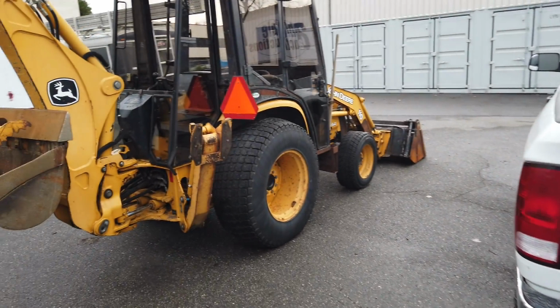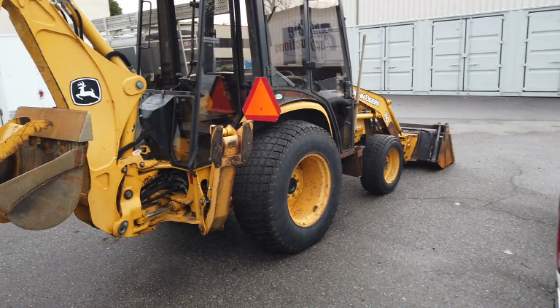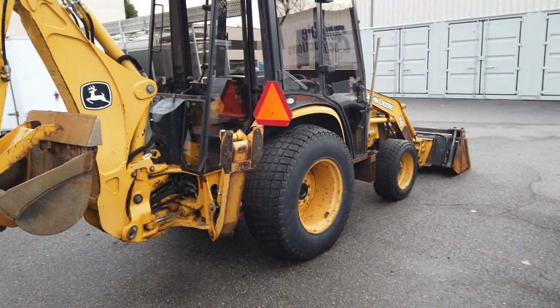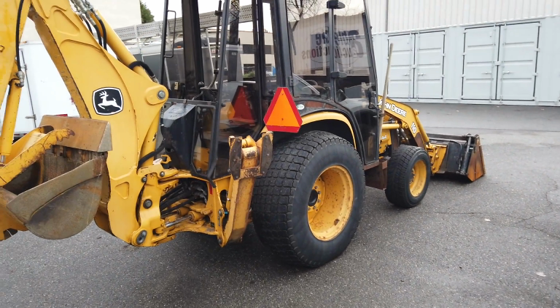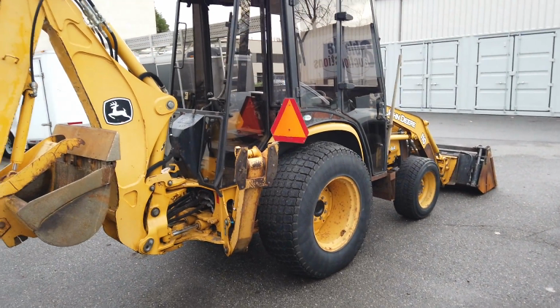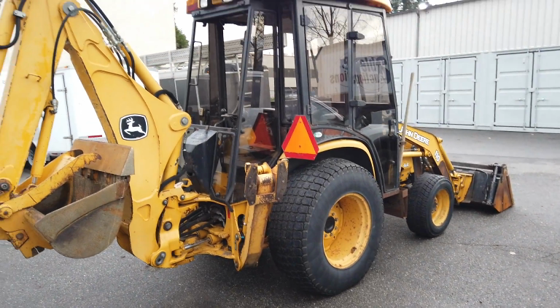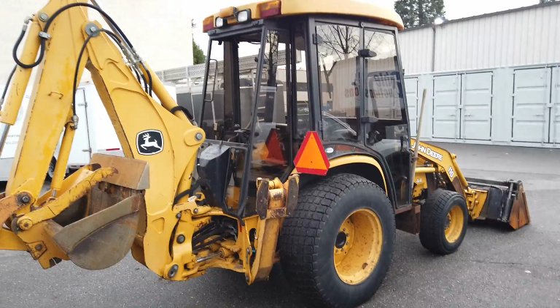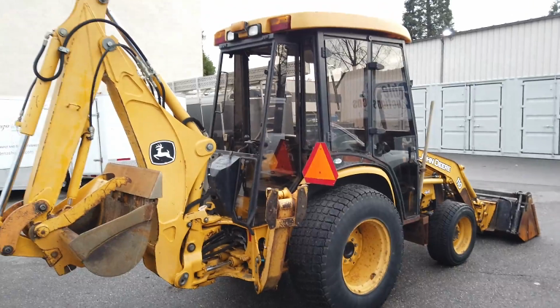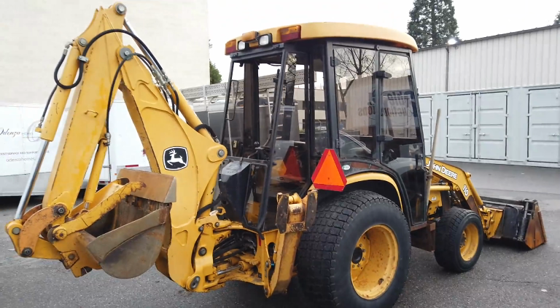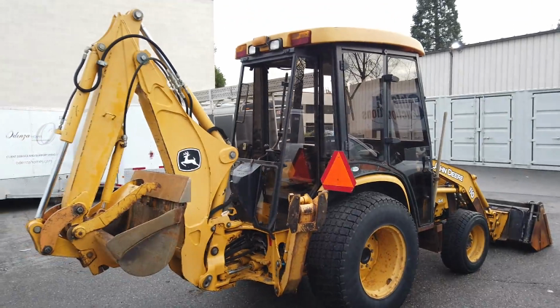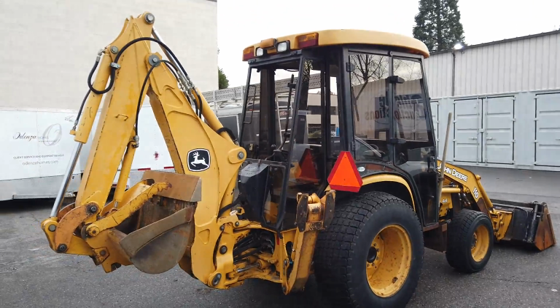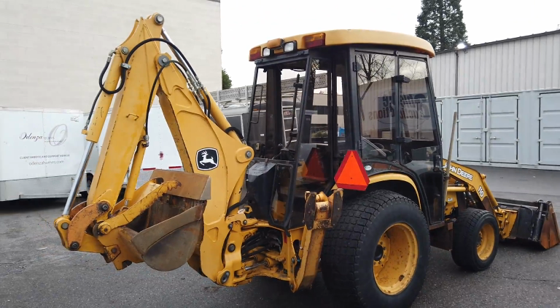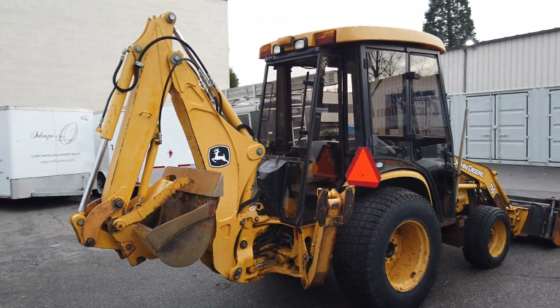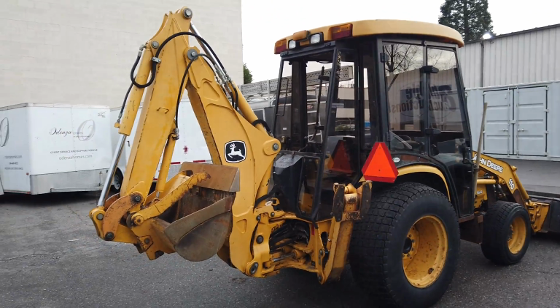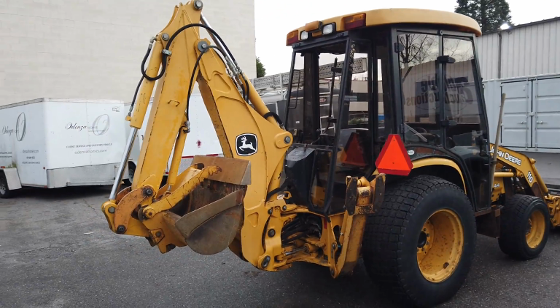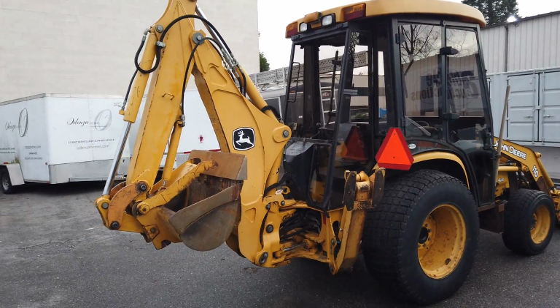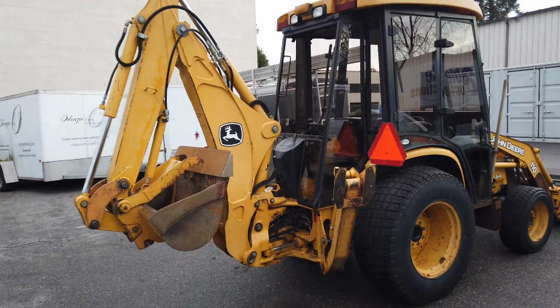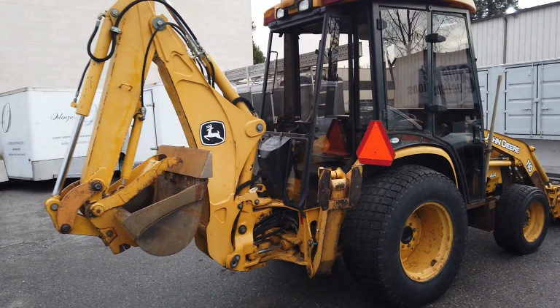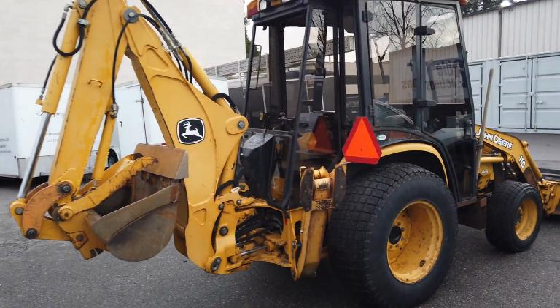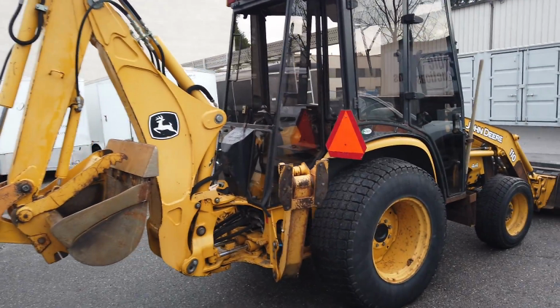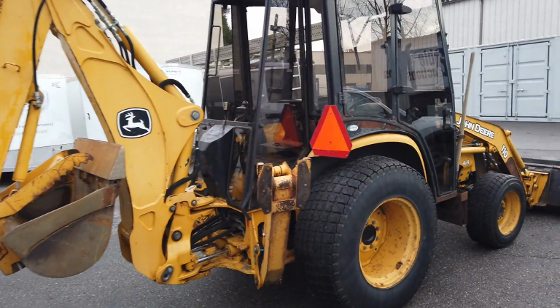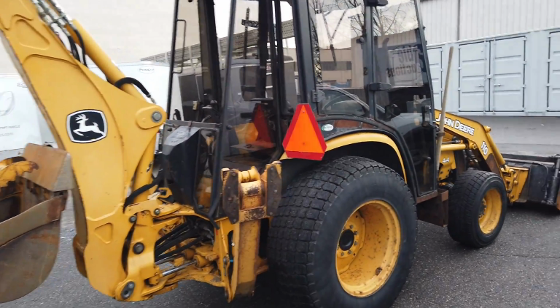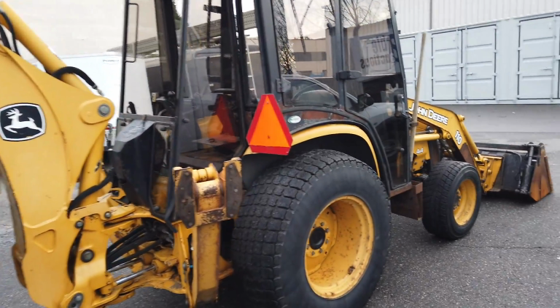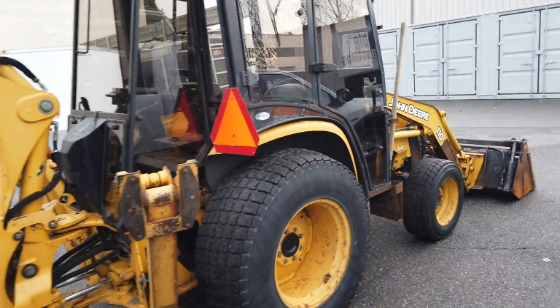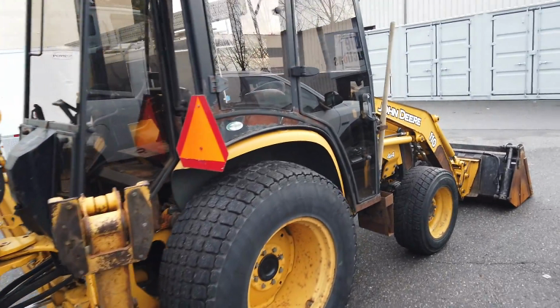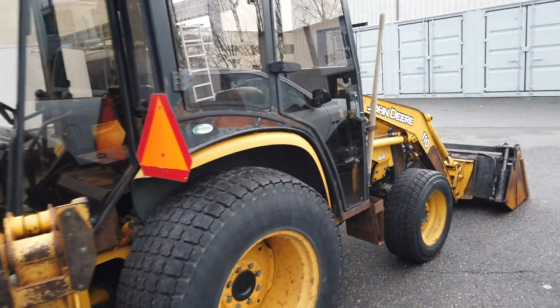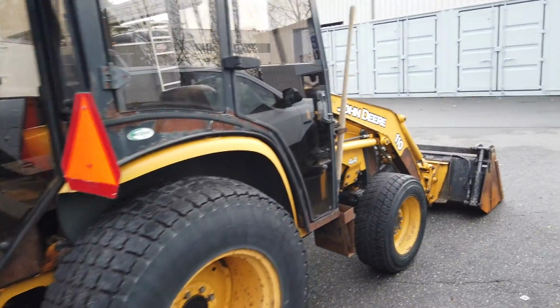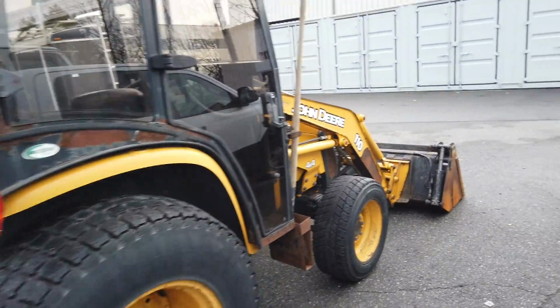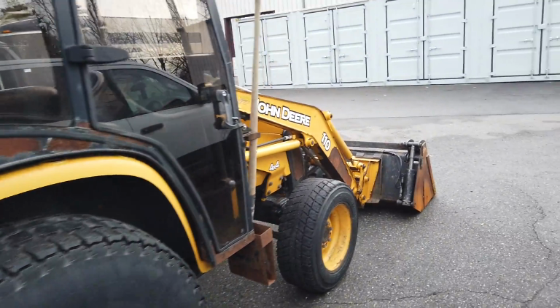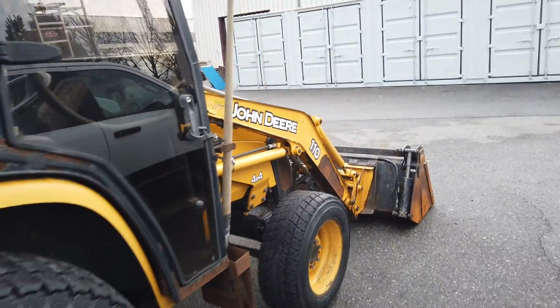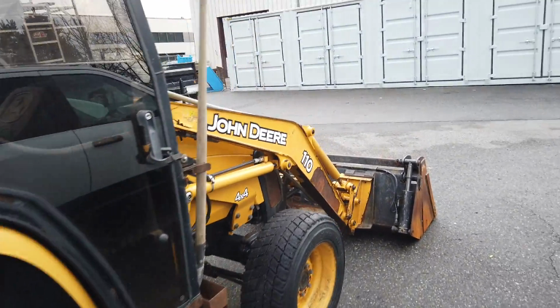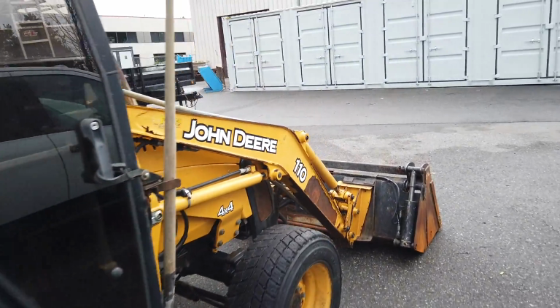John Deere 110A — it's got about 5,700 hours on it. The 110A, actually. 4x4.